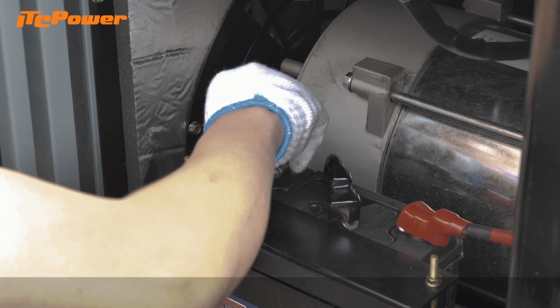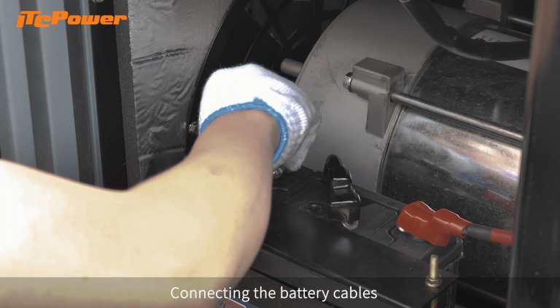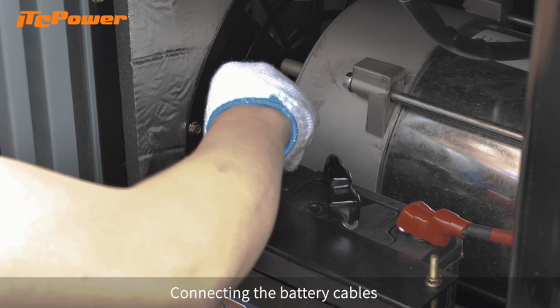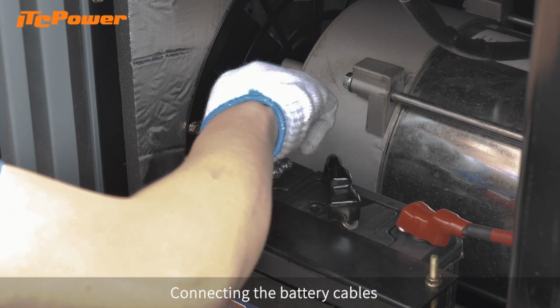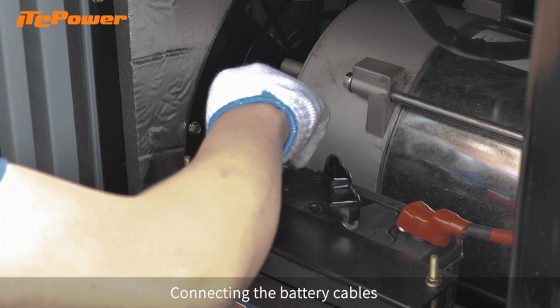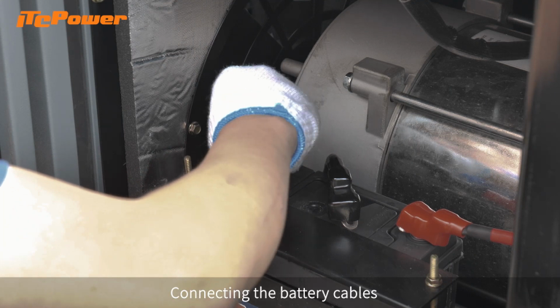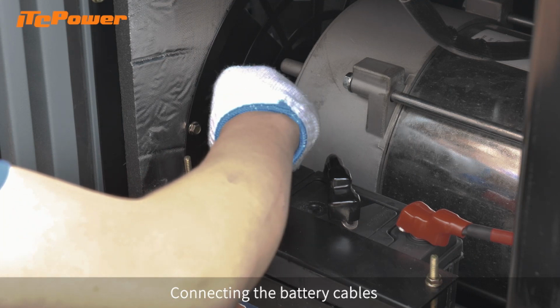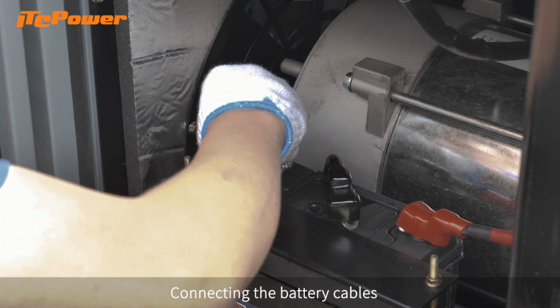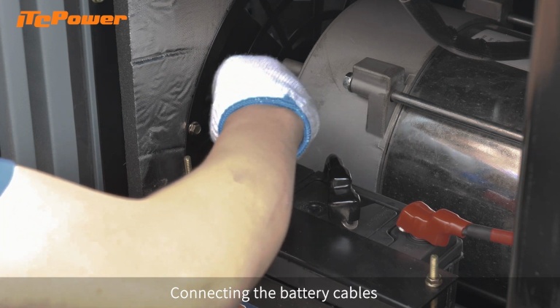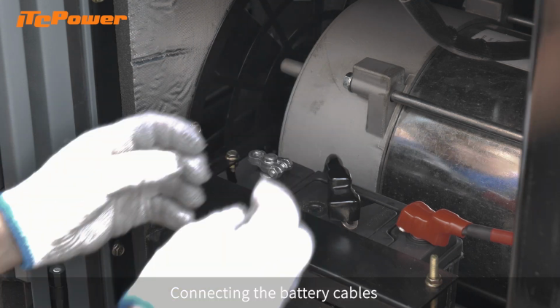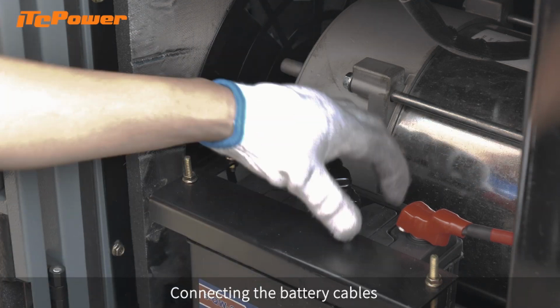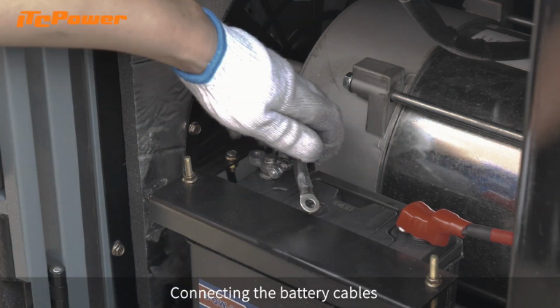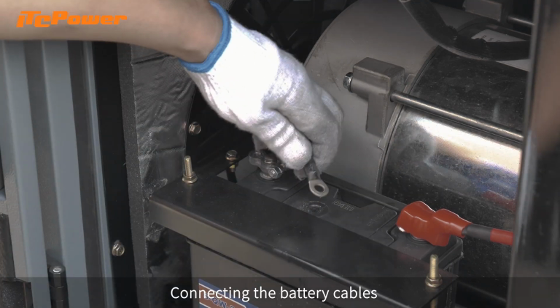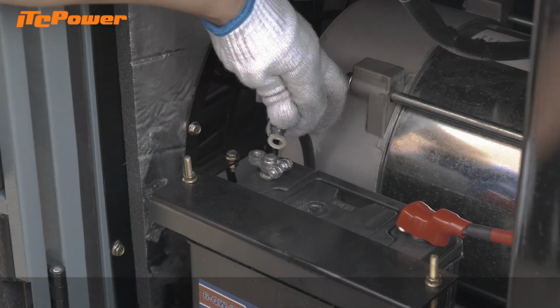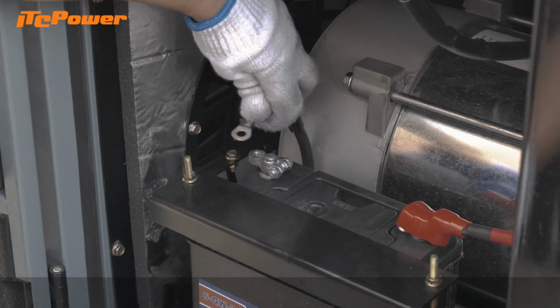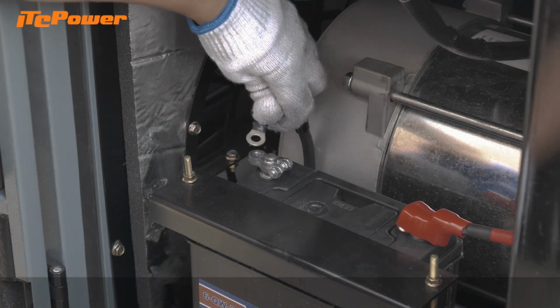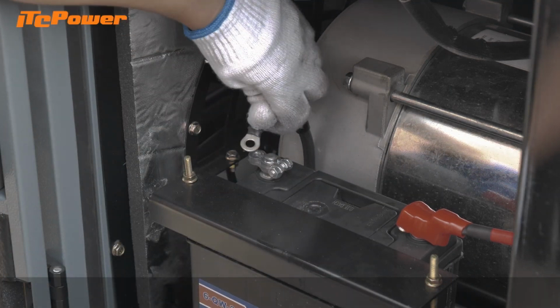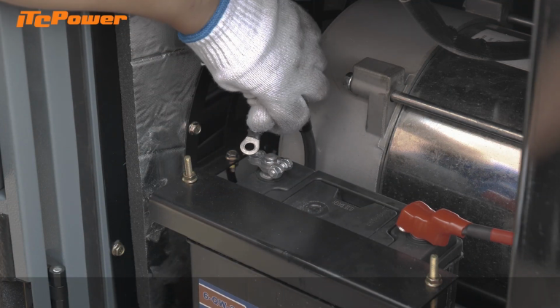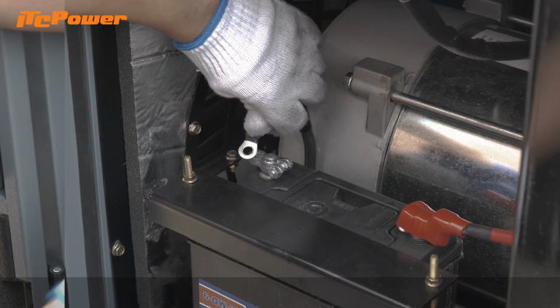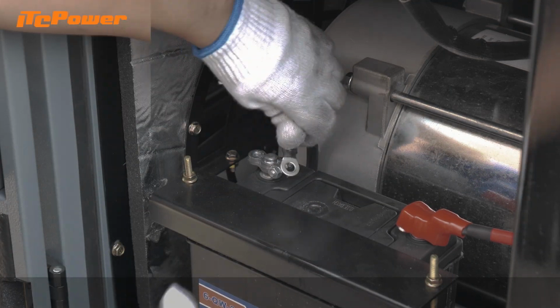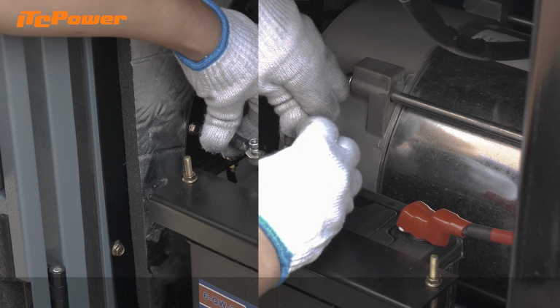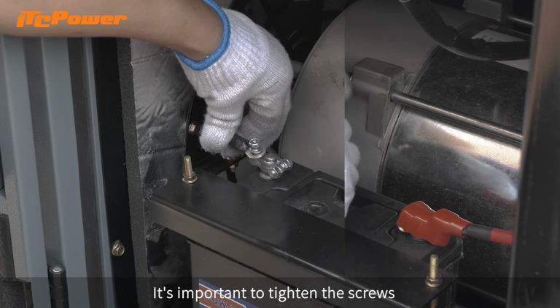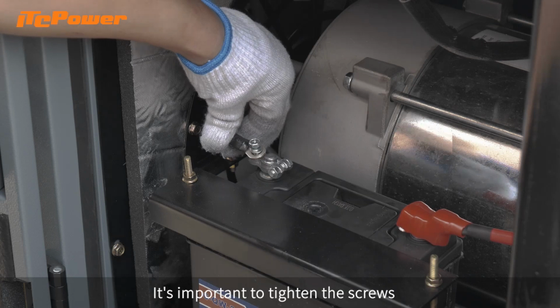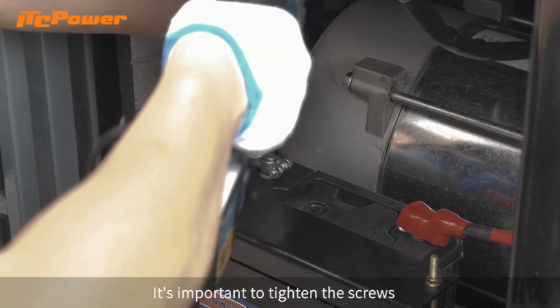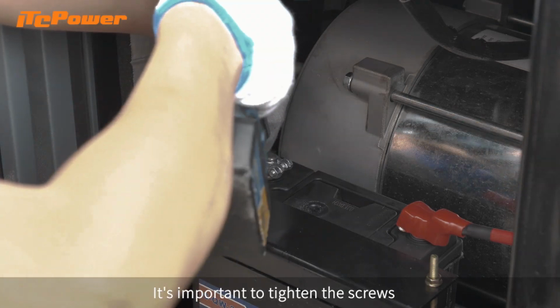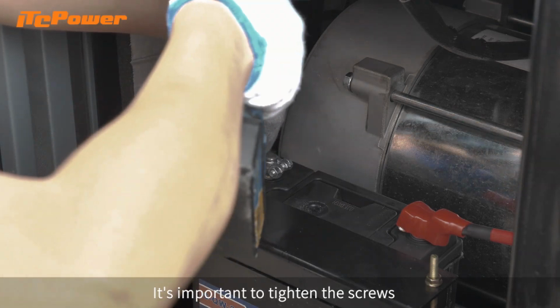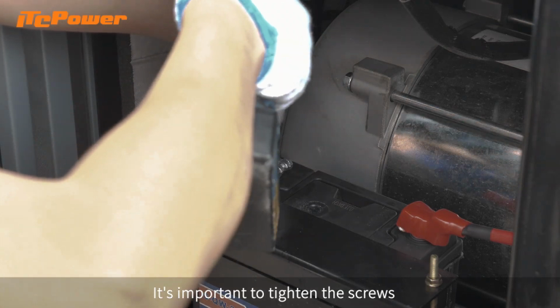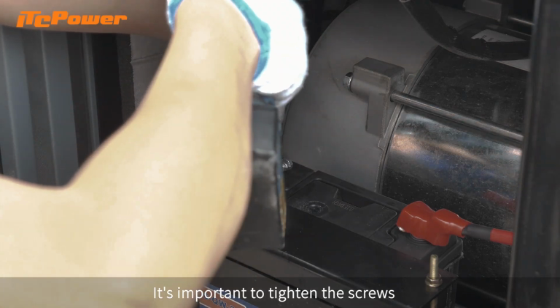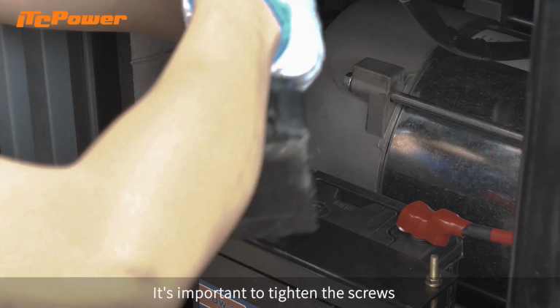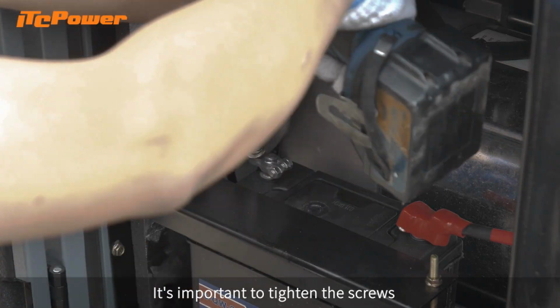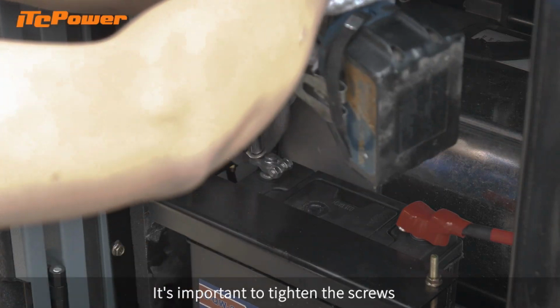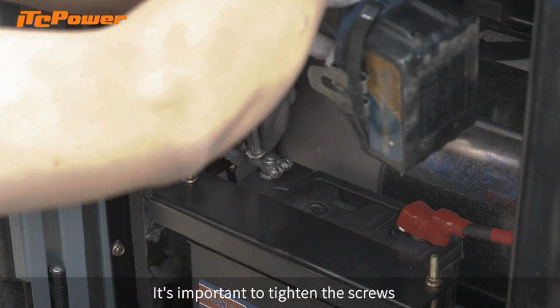Connect the battery cables. It's important to tighten the screws.